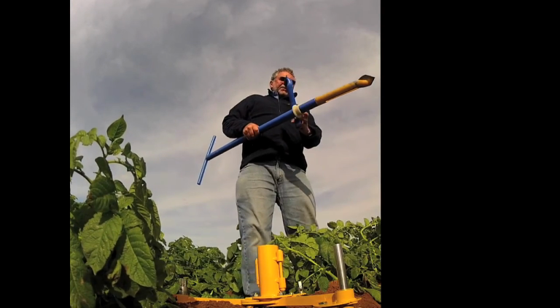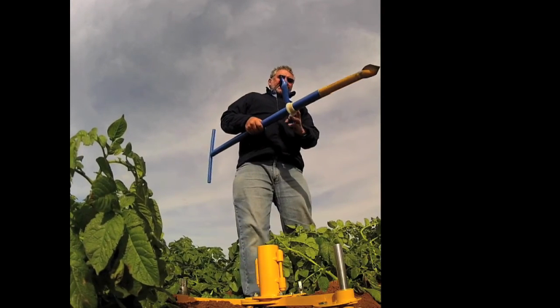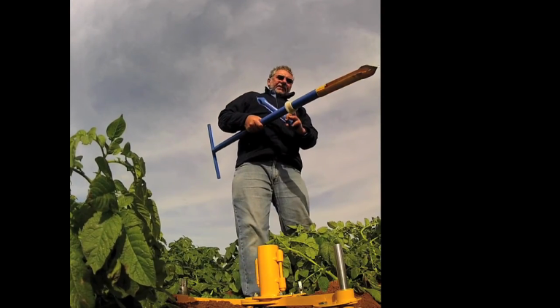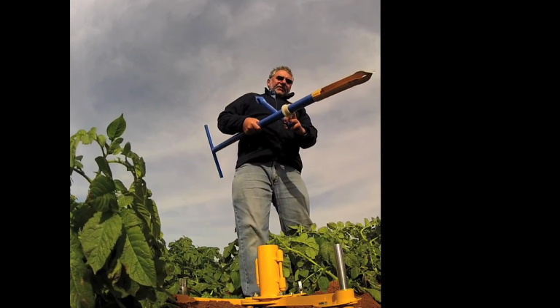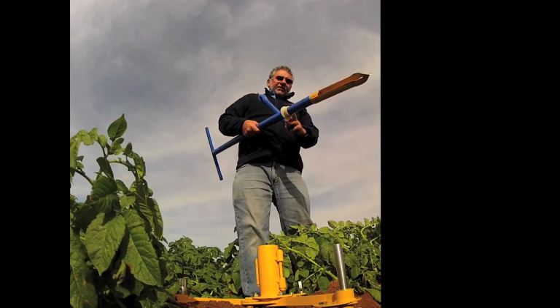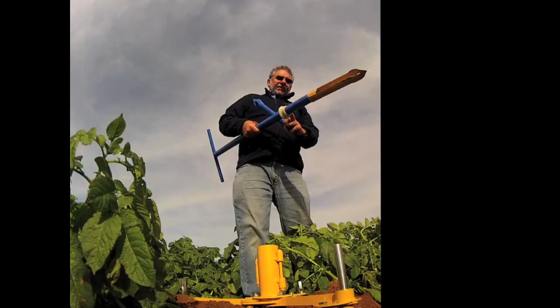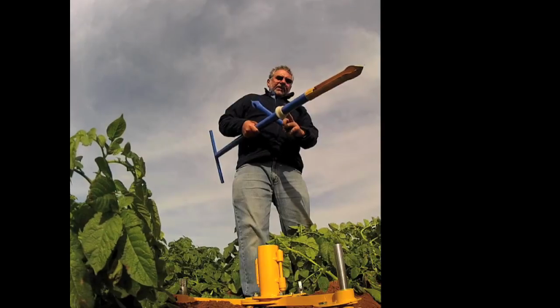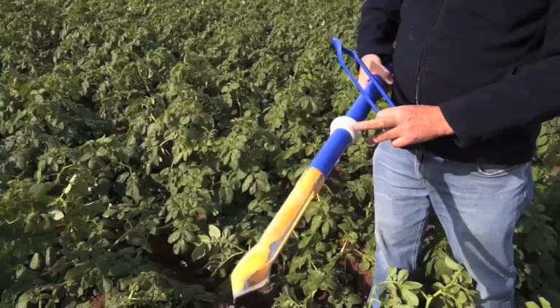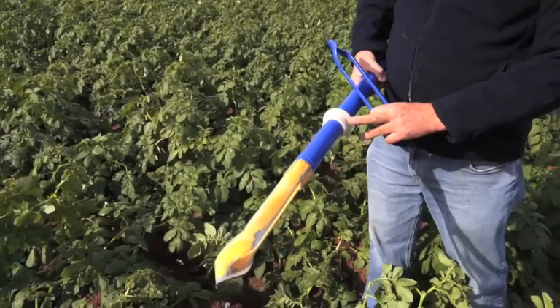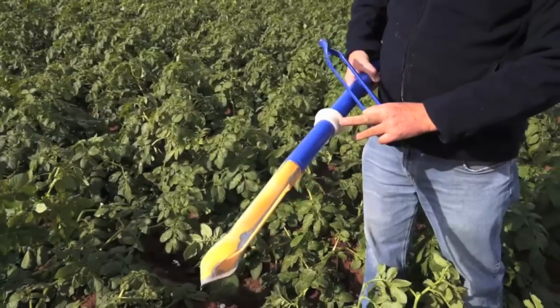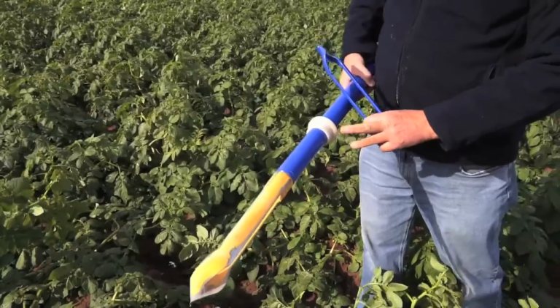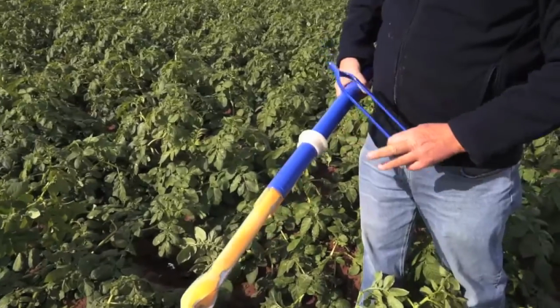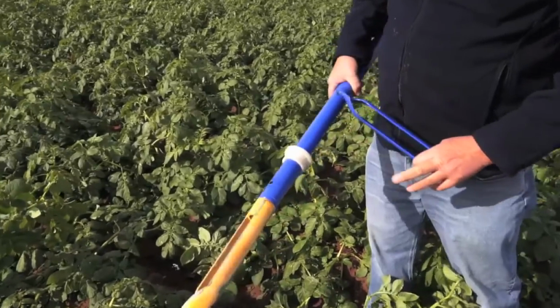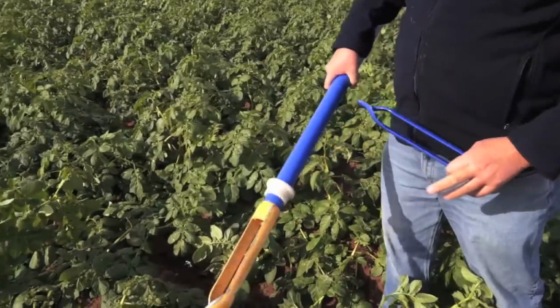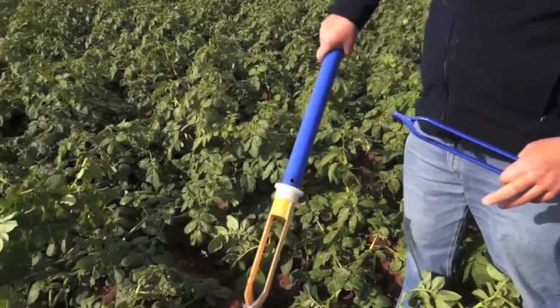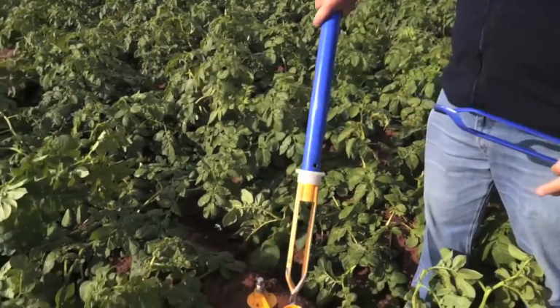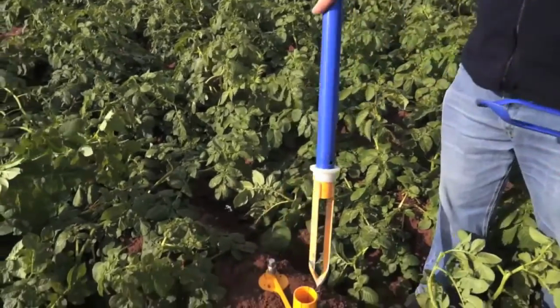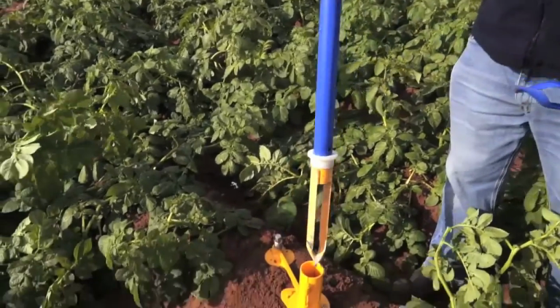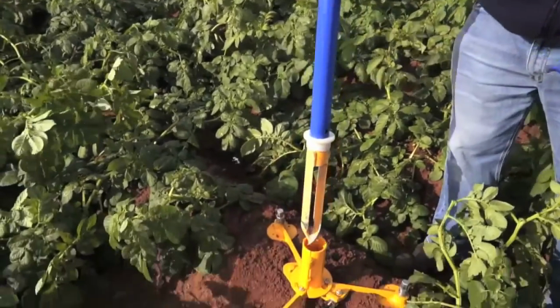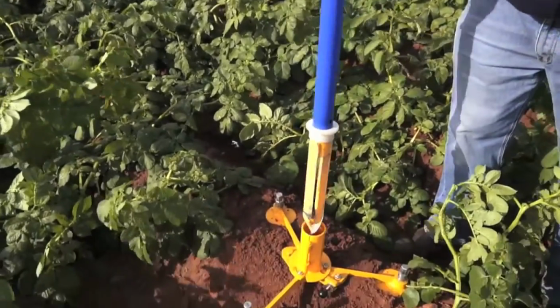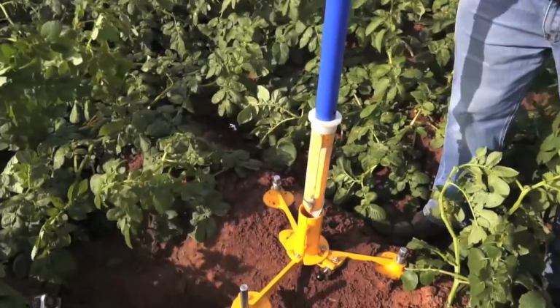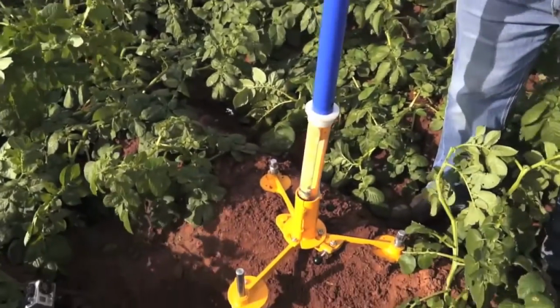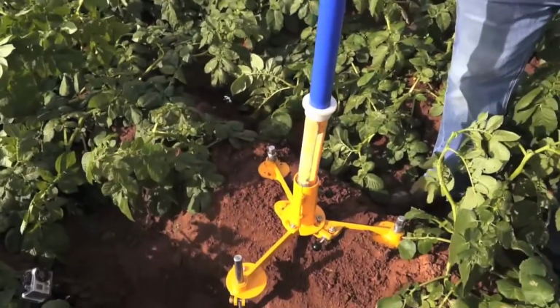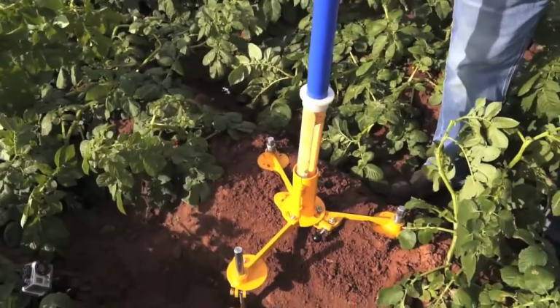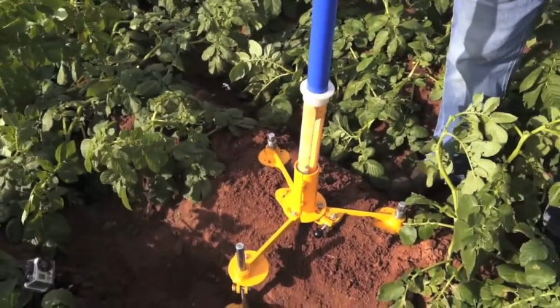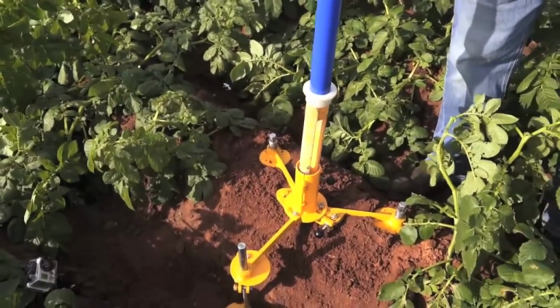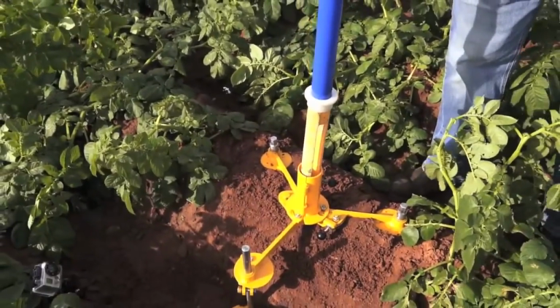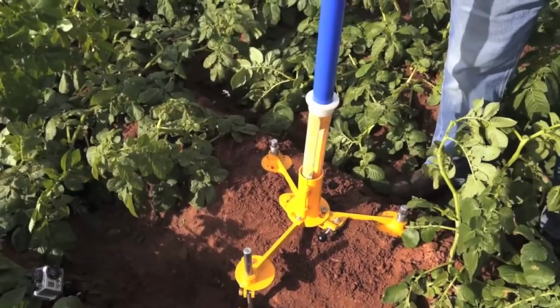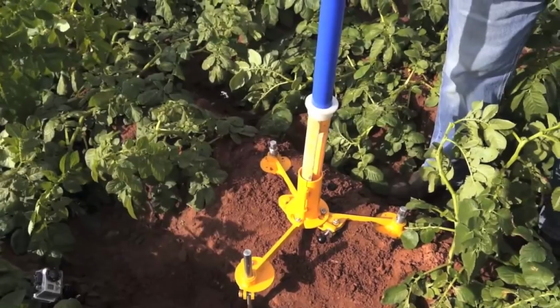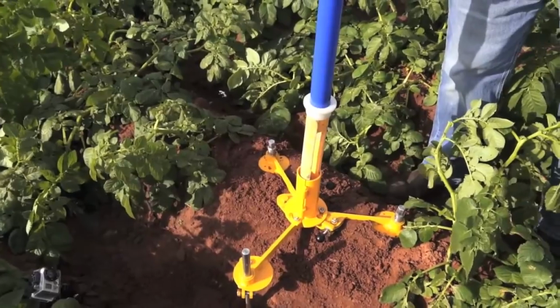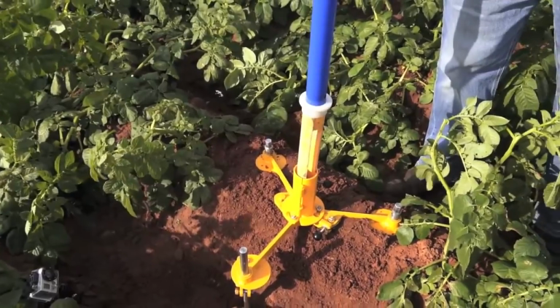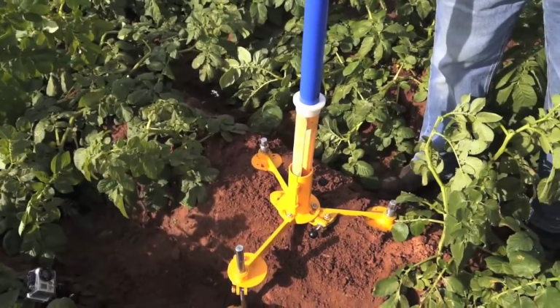We've got the centralisation ring here, which keeps the extension of the auger centrally within the tripod.